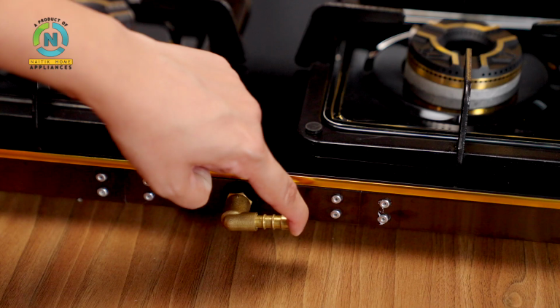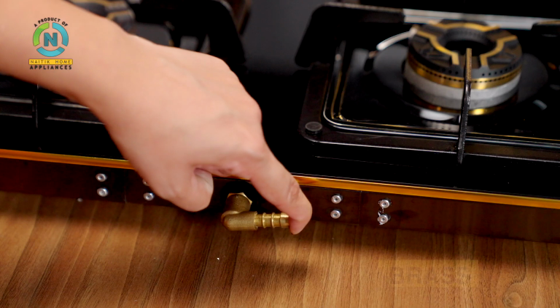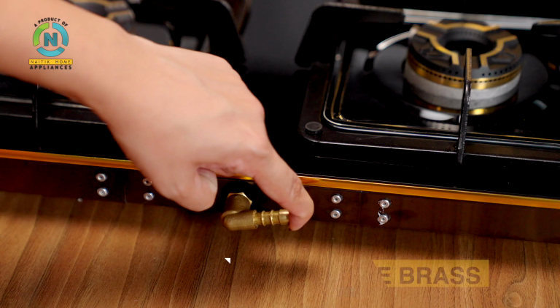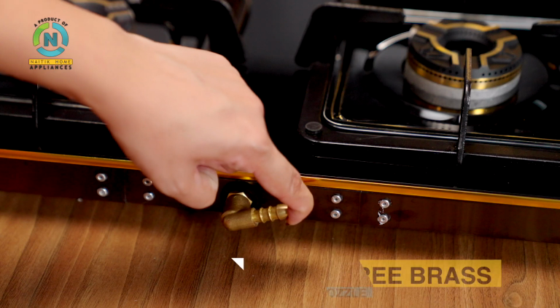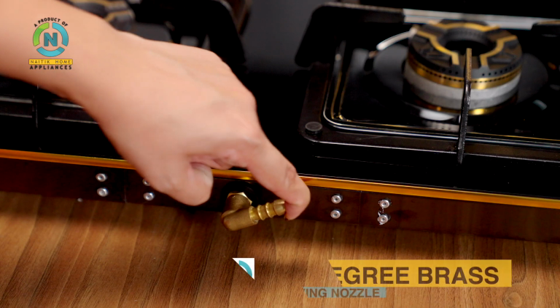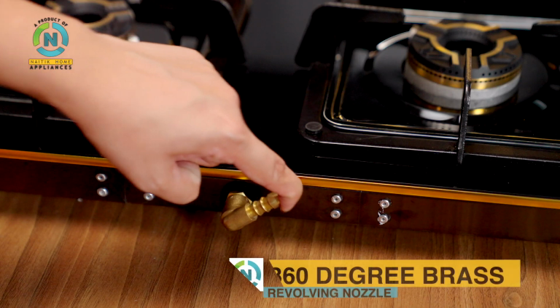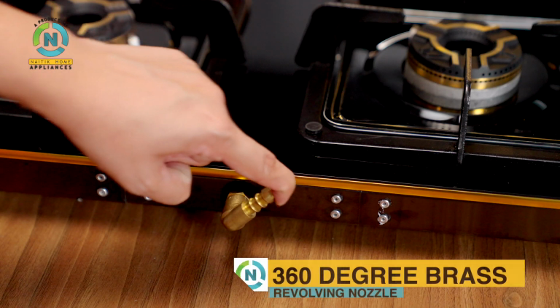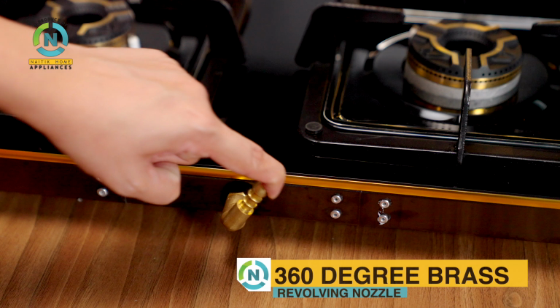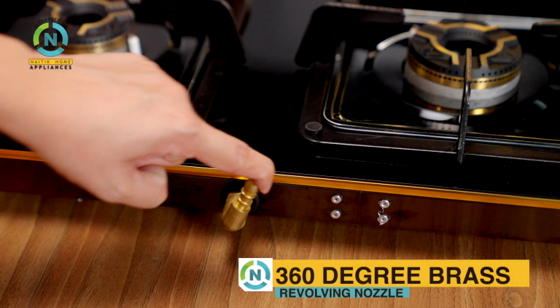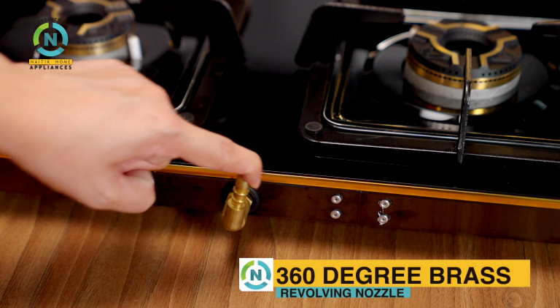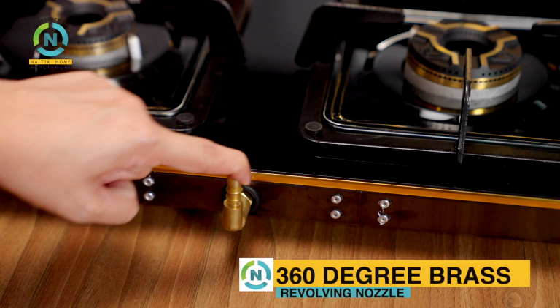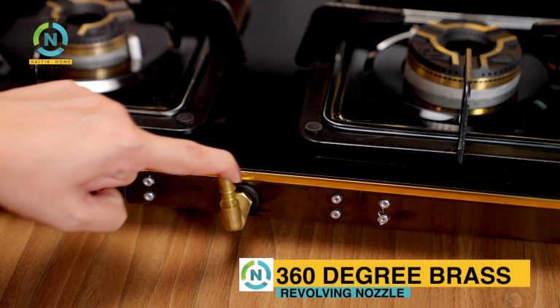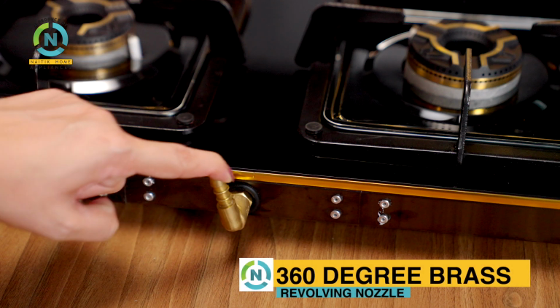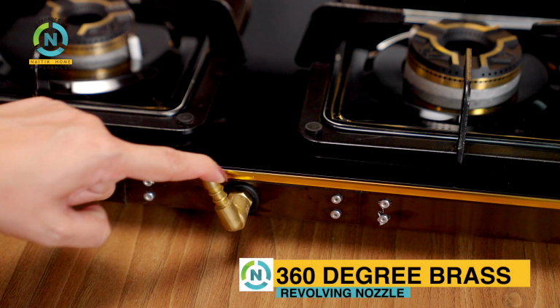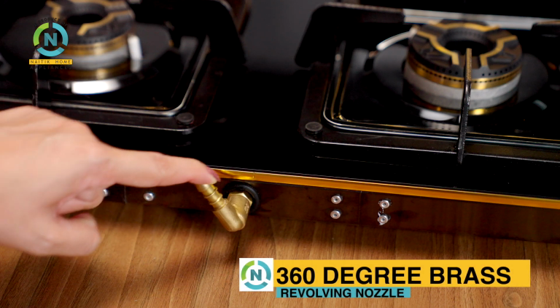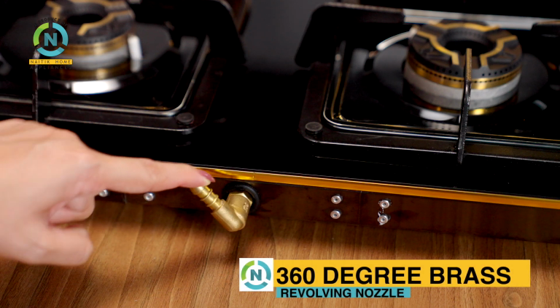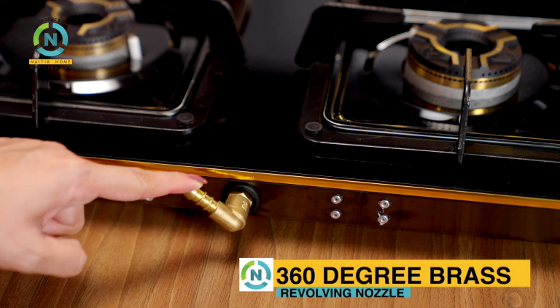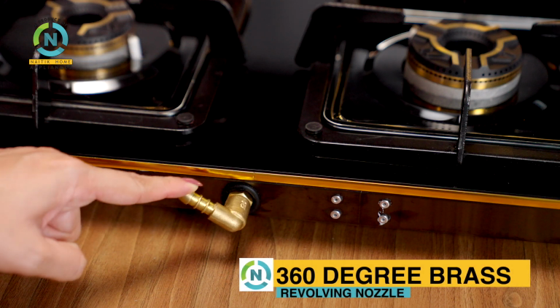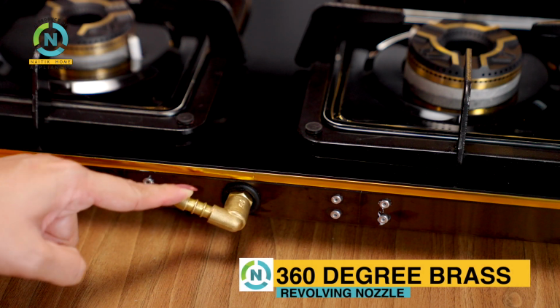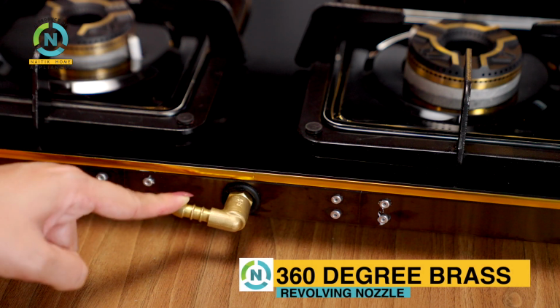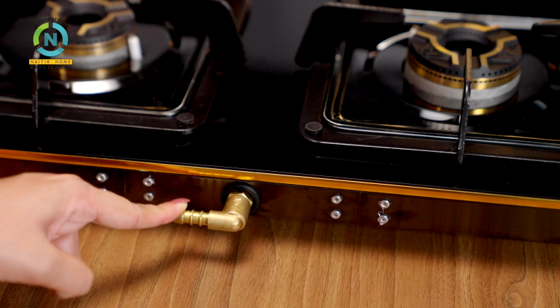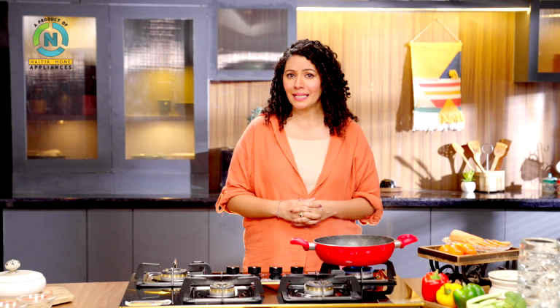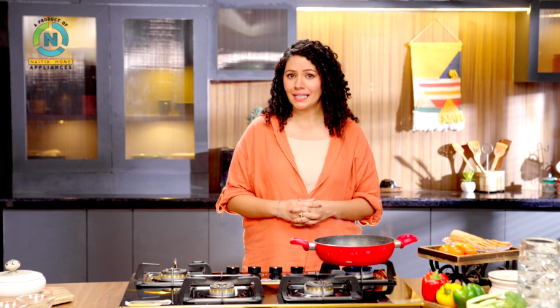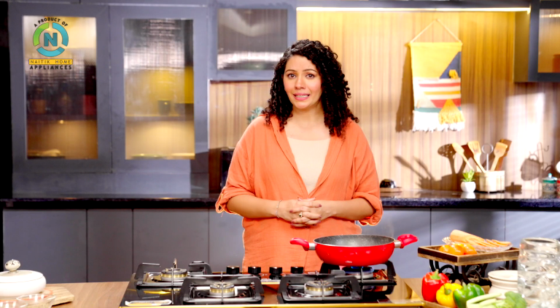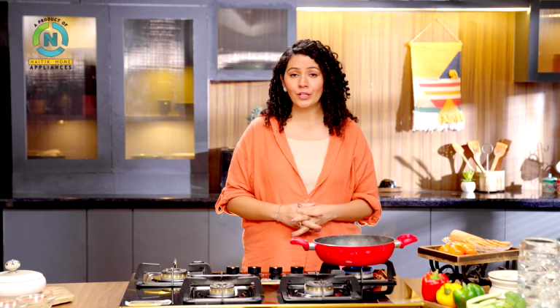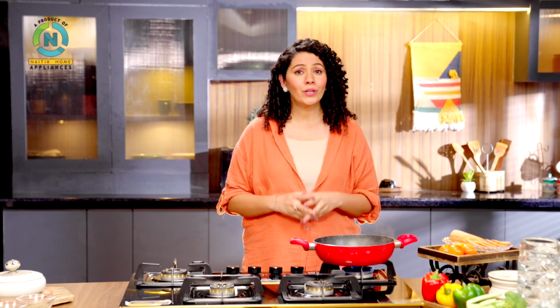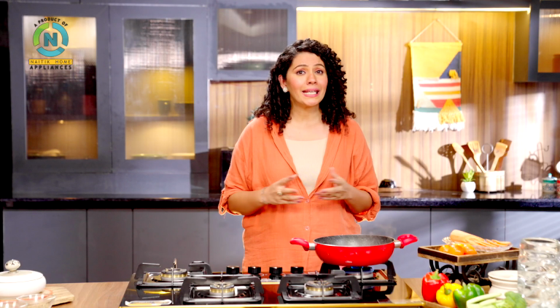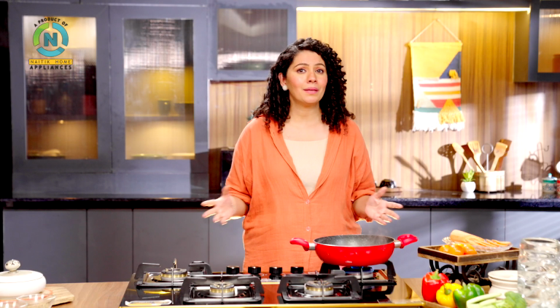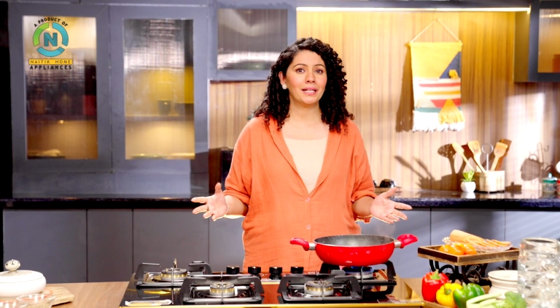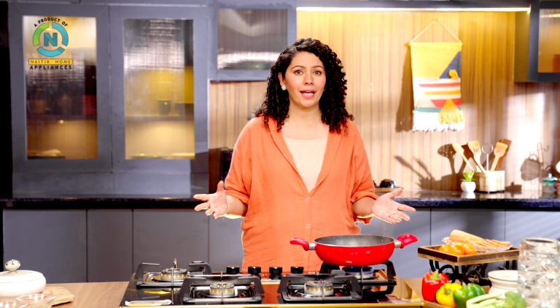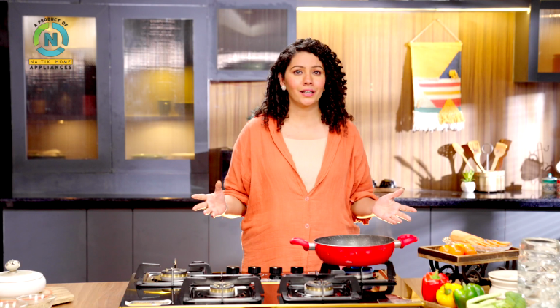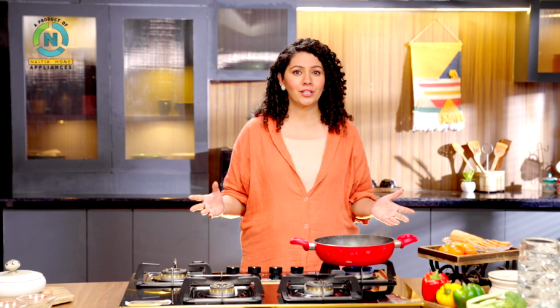With a 360-degree brass revolving nozzle, you can move the gas cylinder in any direction.